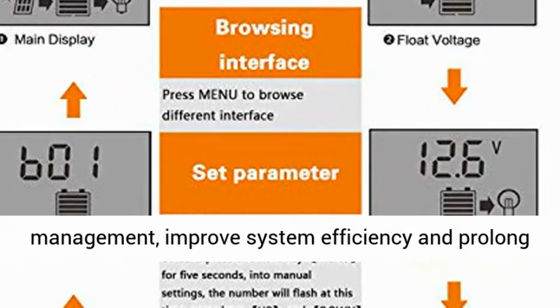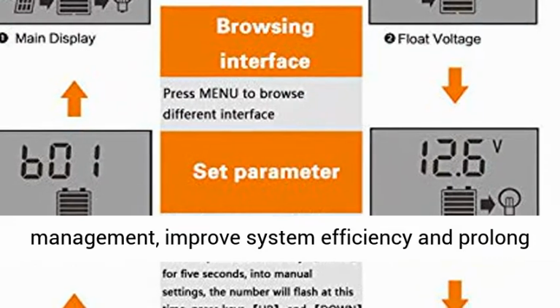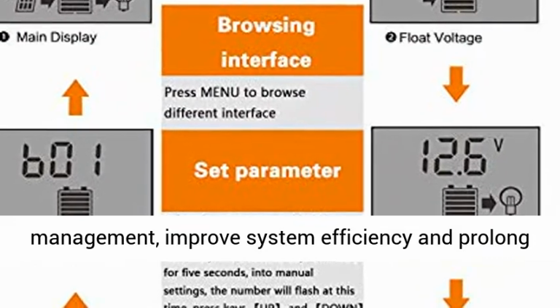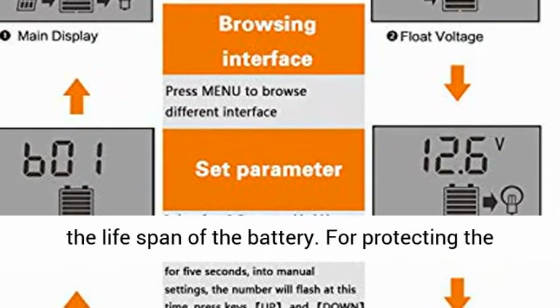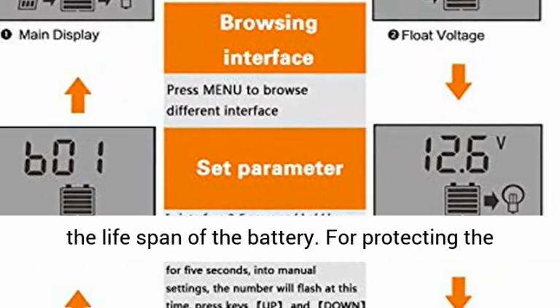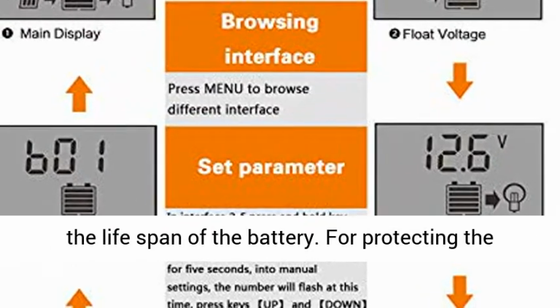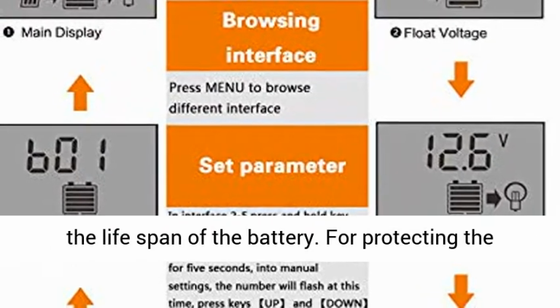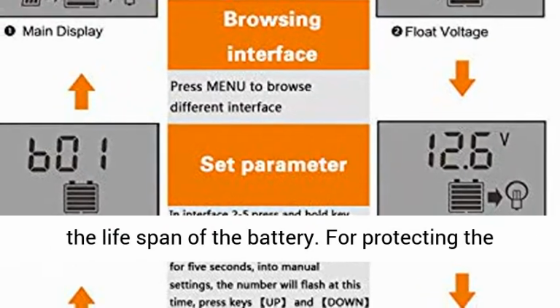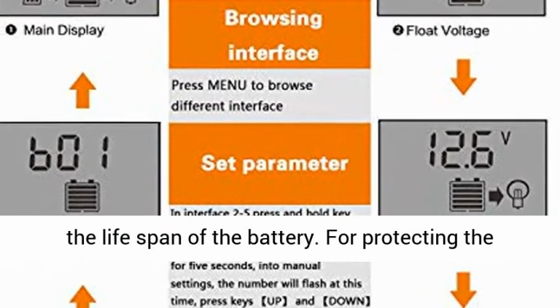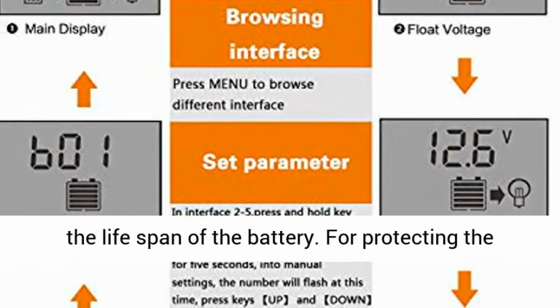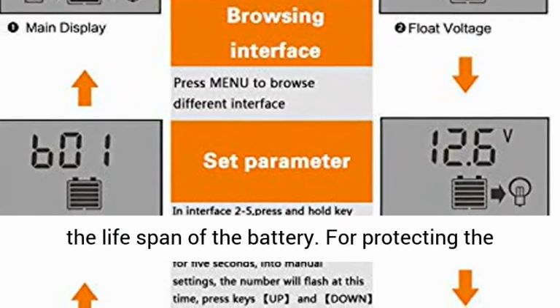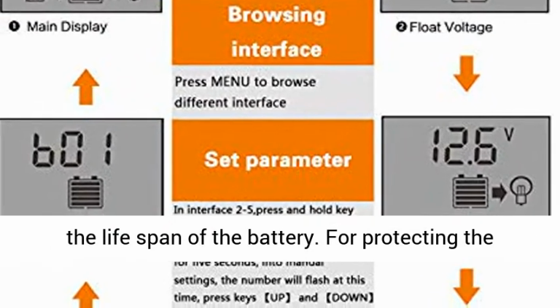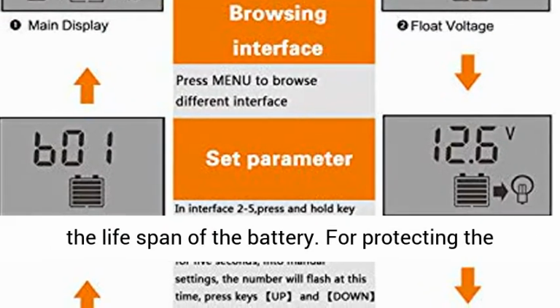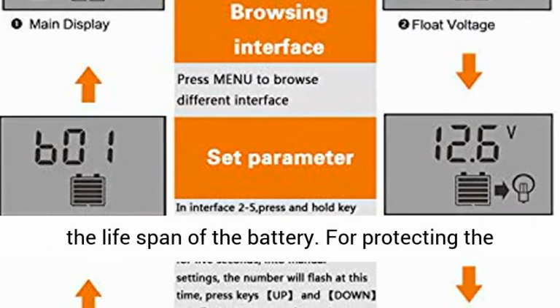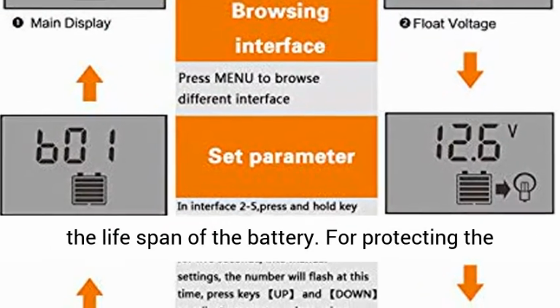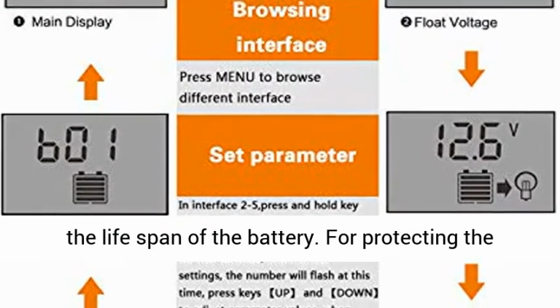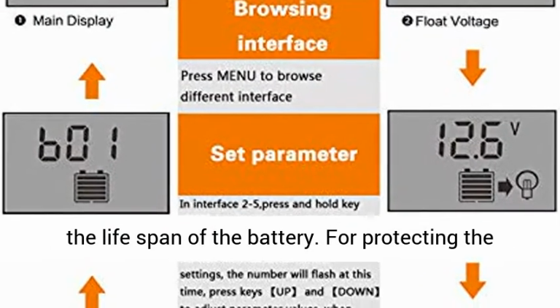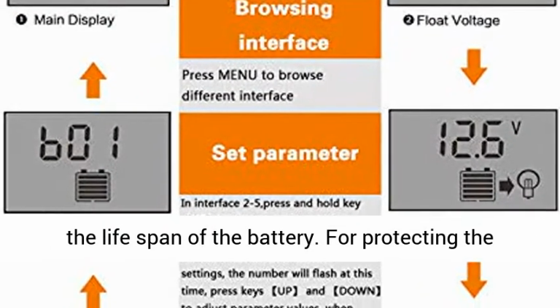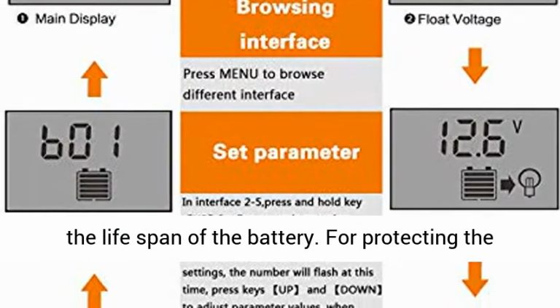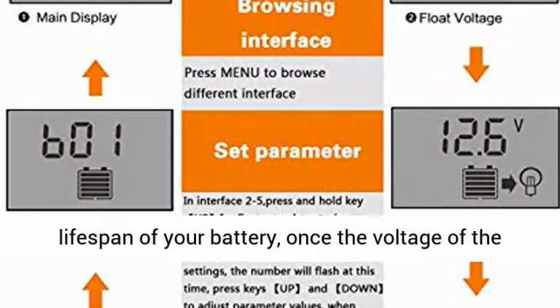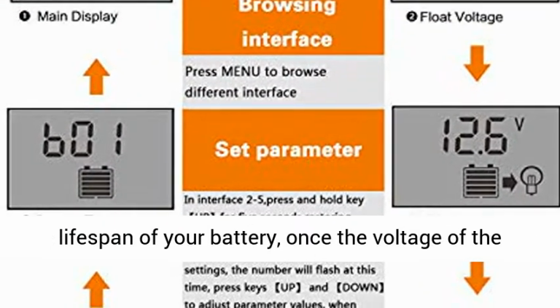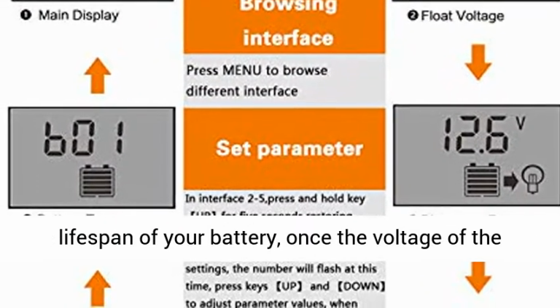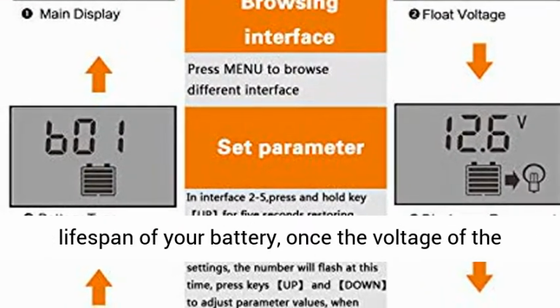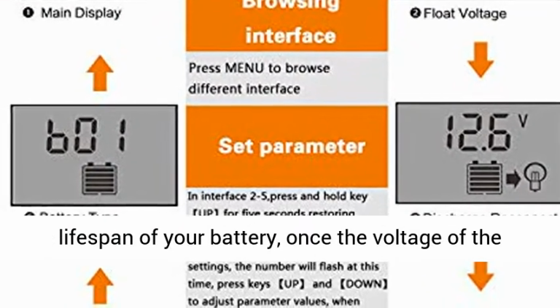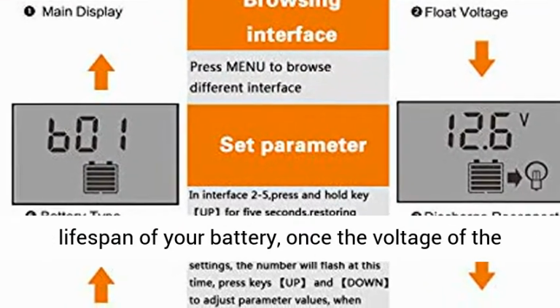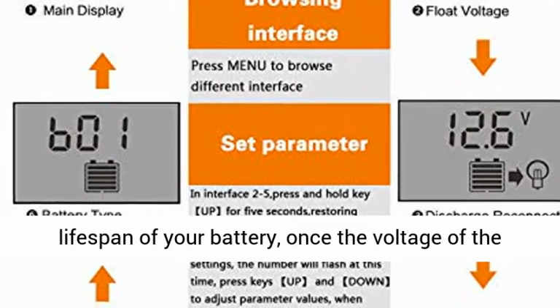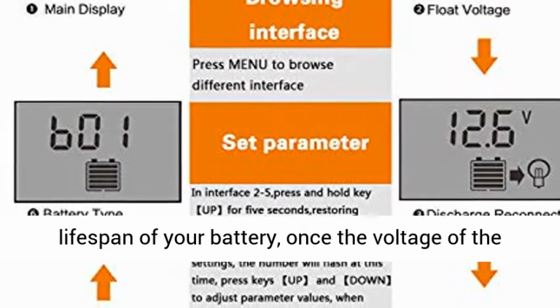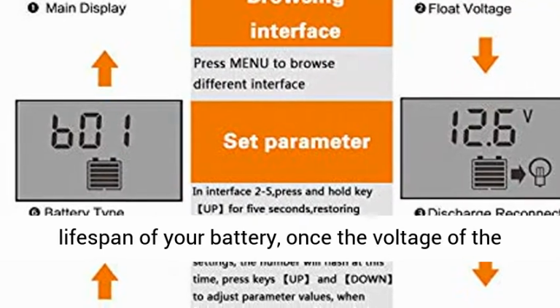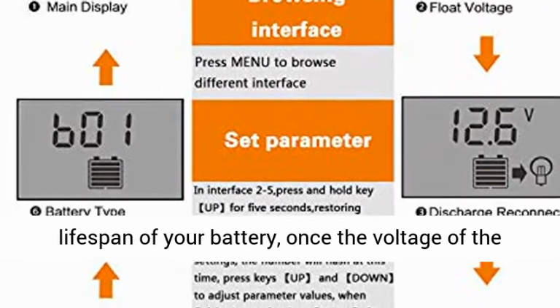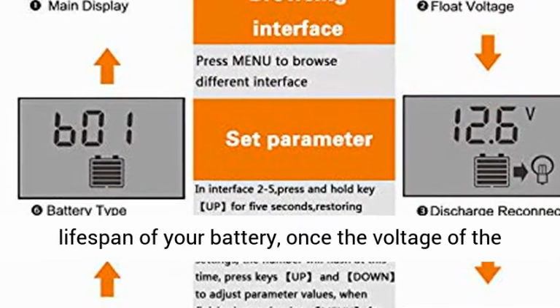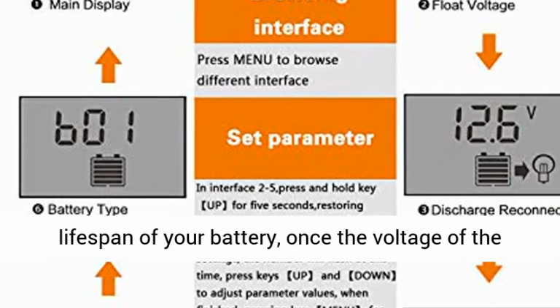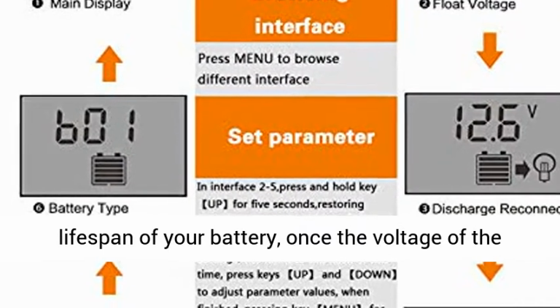Fully three-stage PWM charge management to improve system efficiency and prolong the lifespan of the battery.